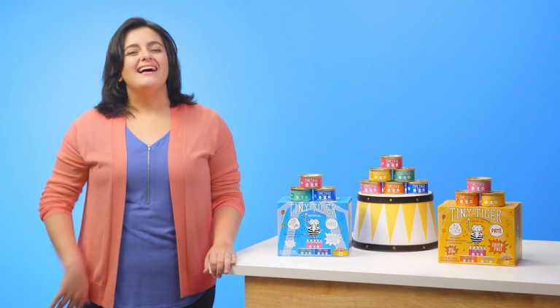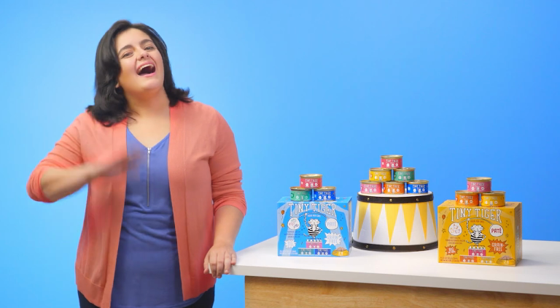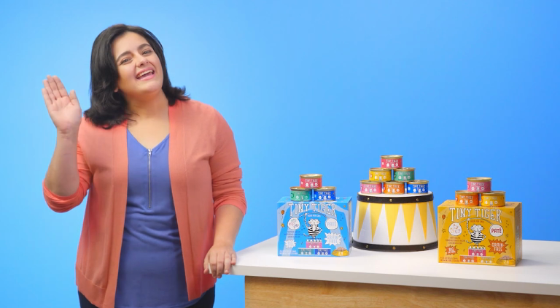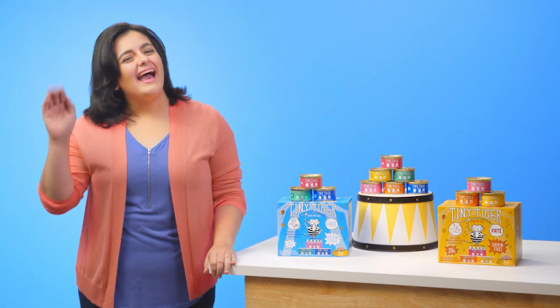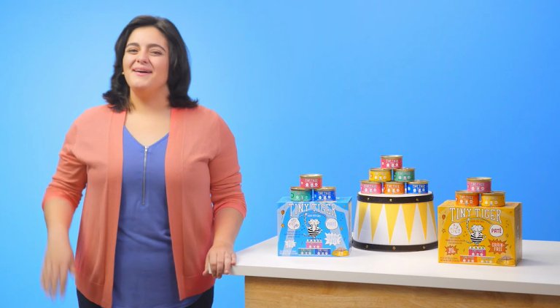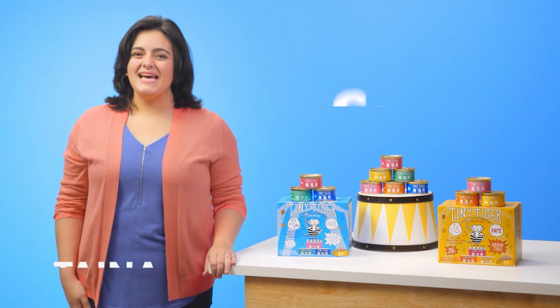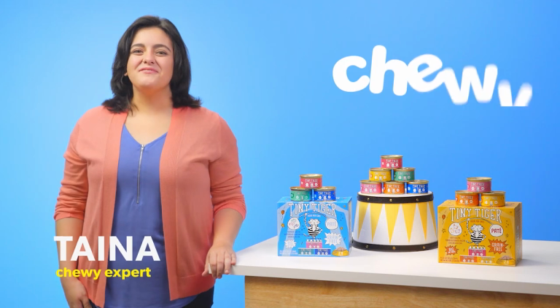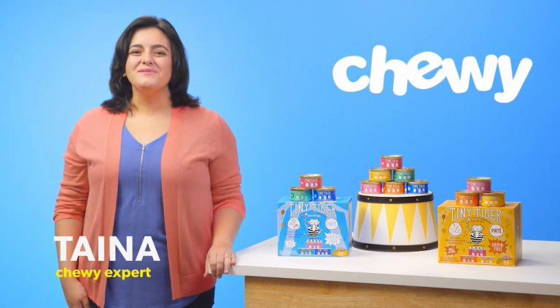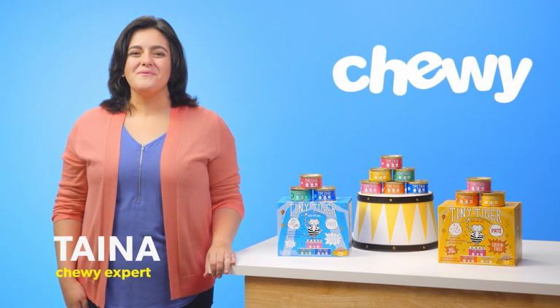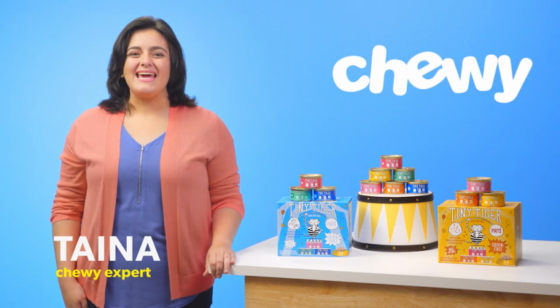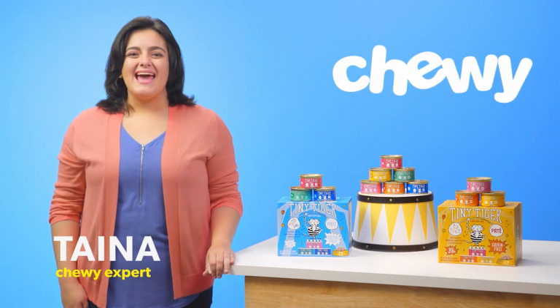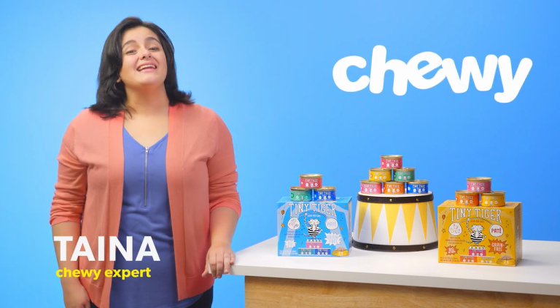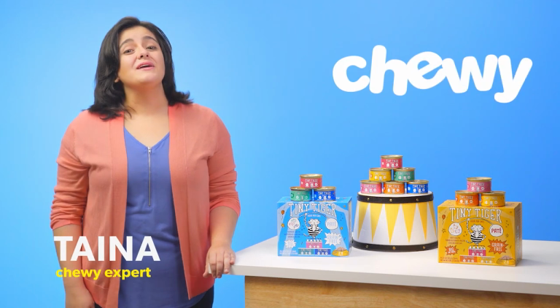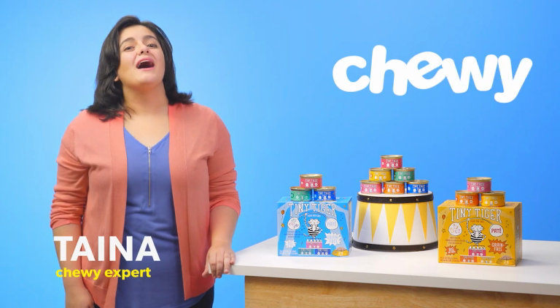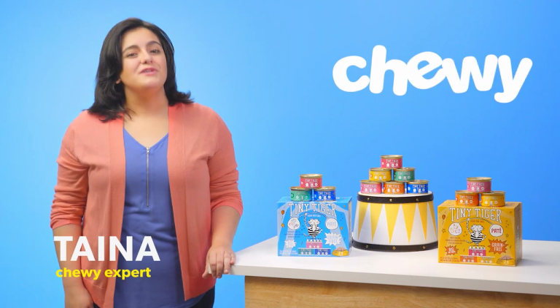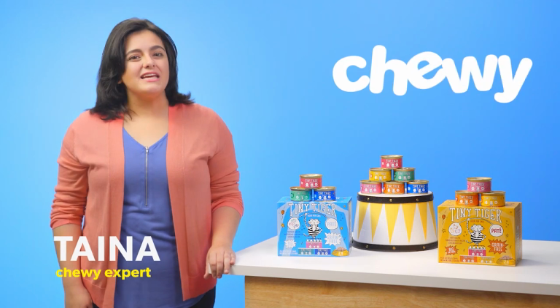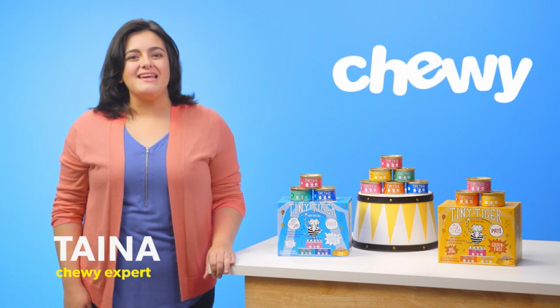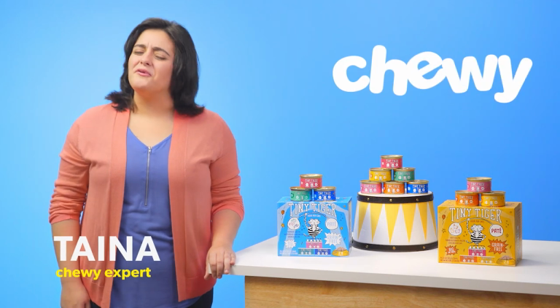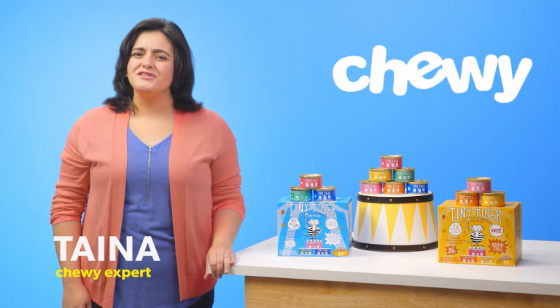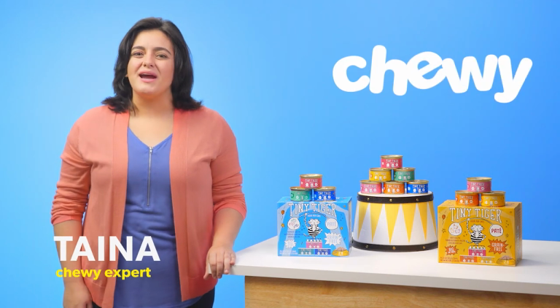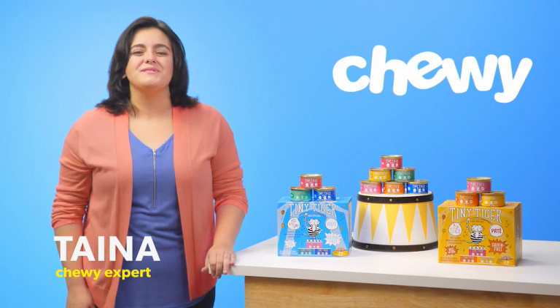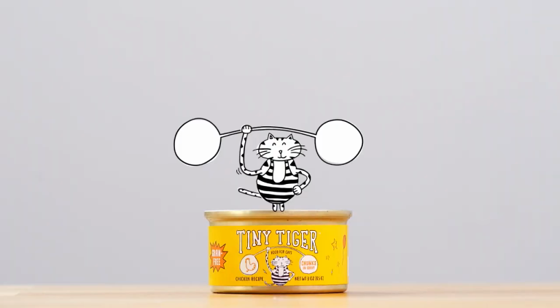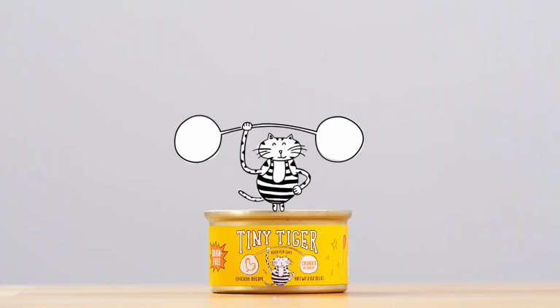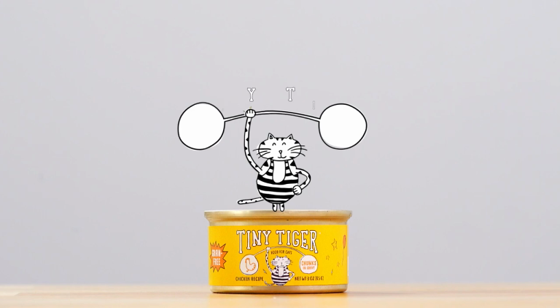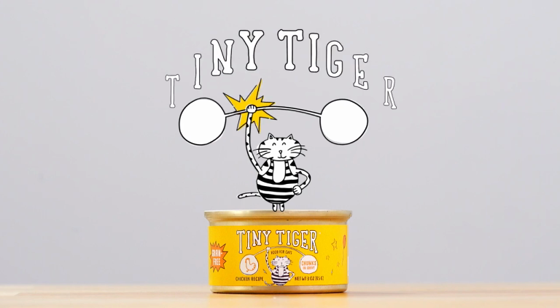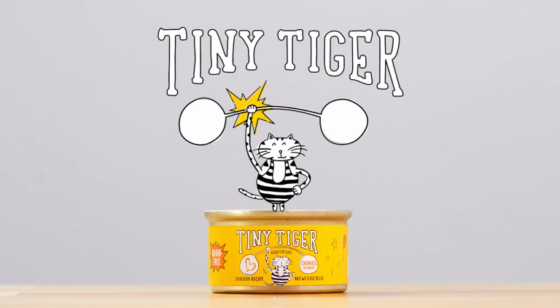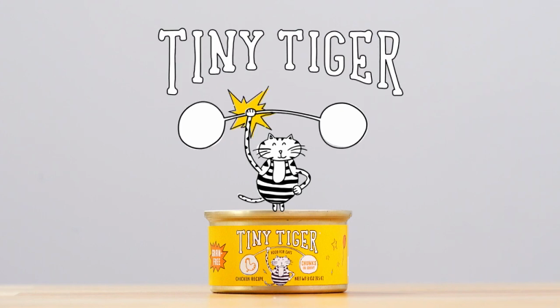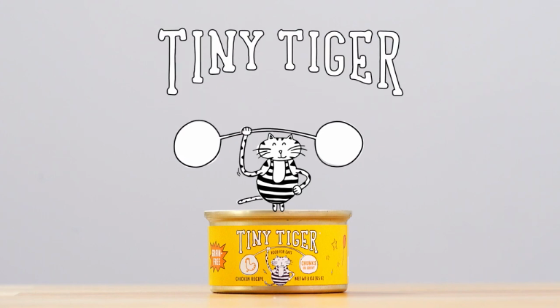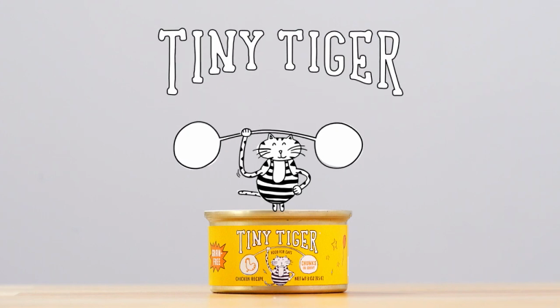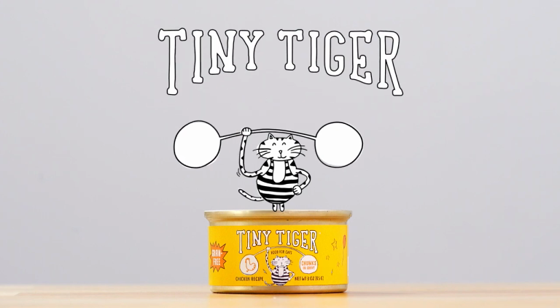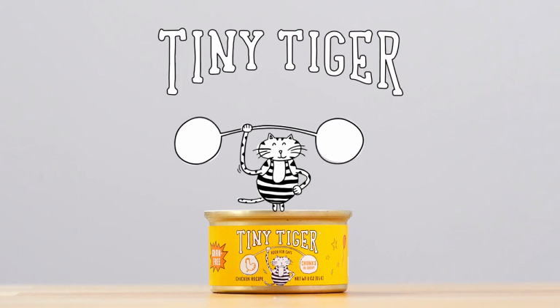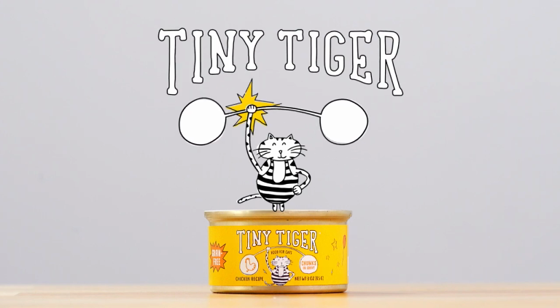Hi, I'm Taina from Chewy and I'm here to help your kitty earn their stripes with Tiny Tiger grain-free wet cat food.